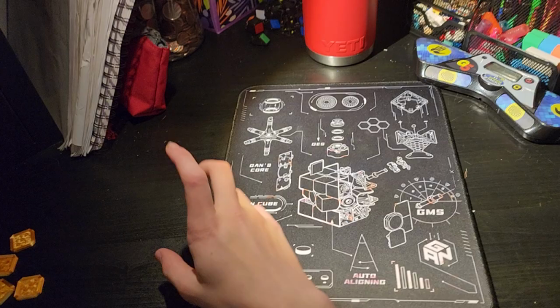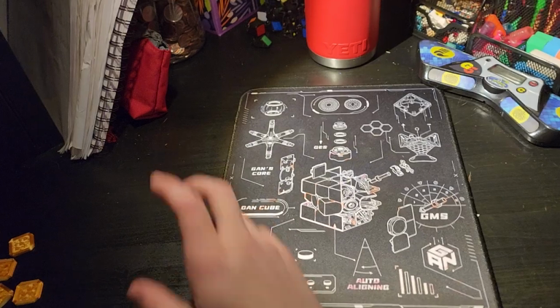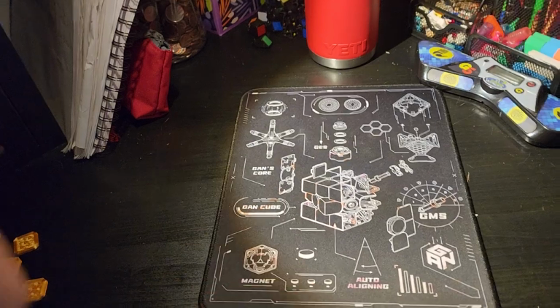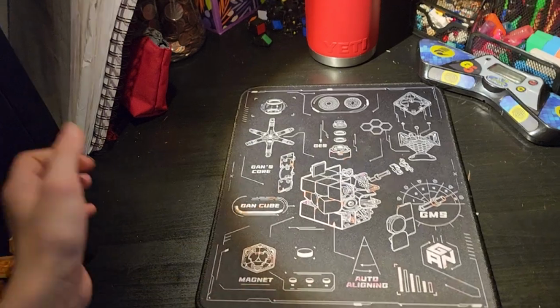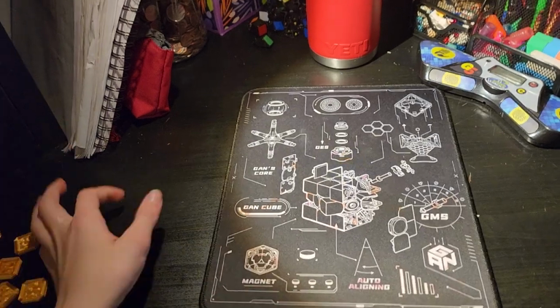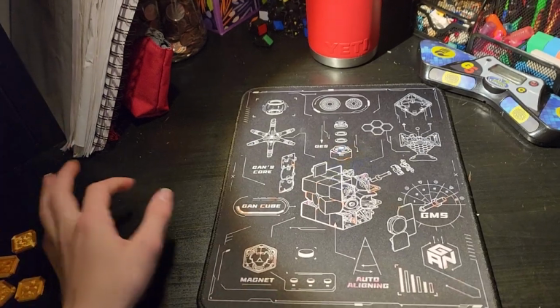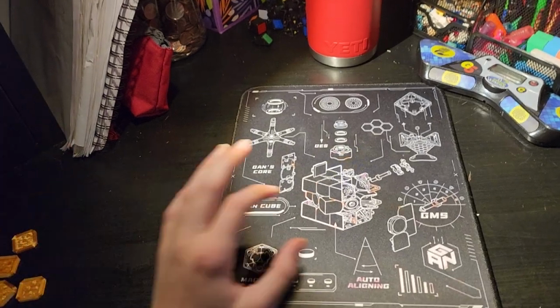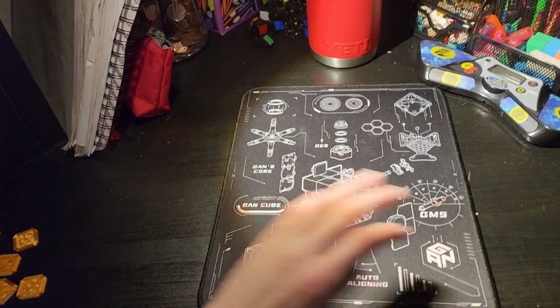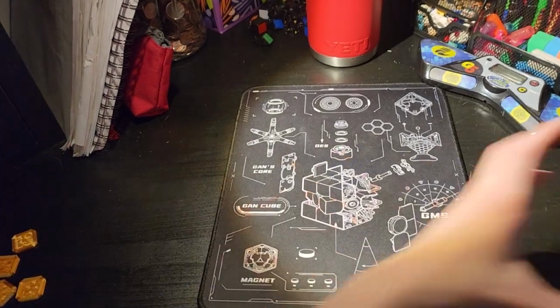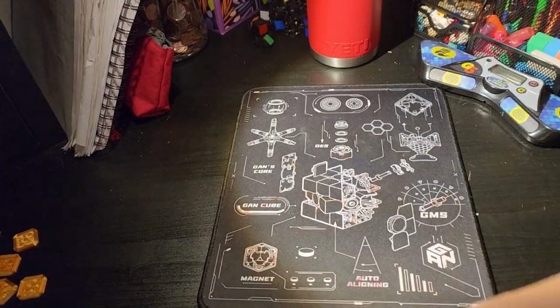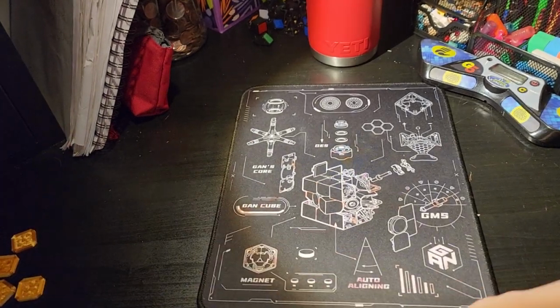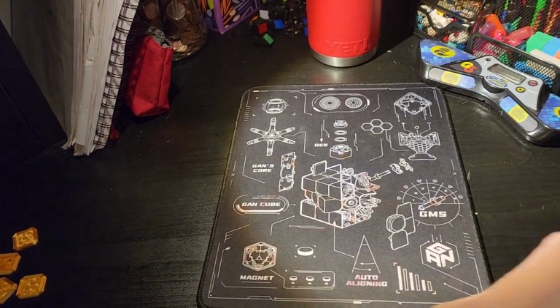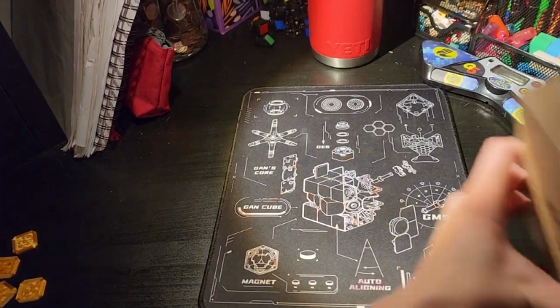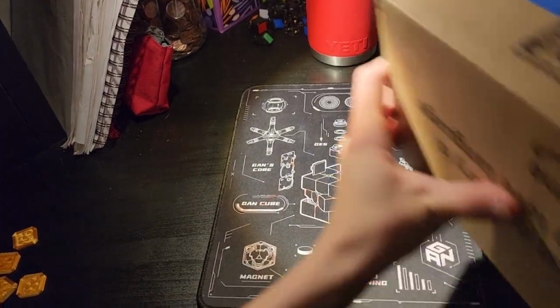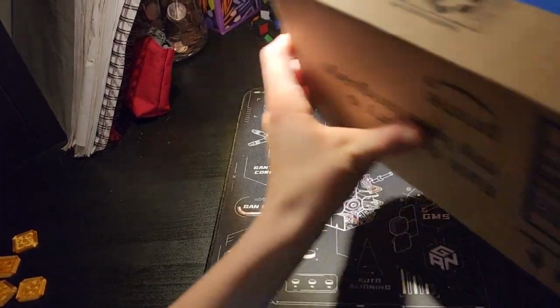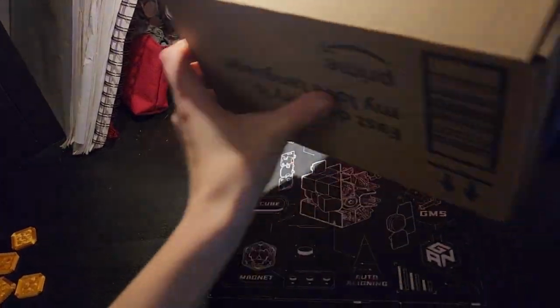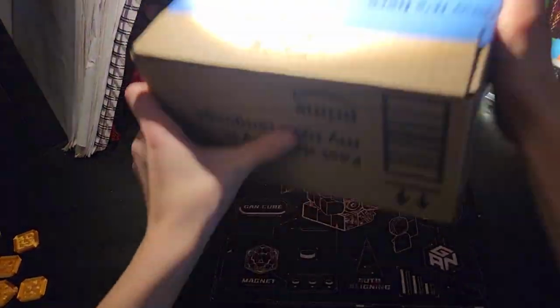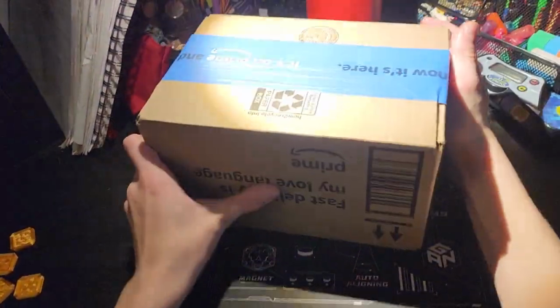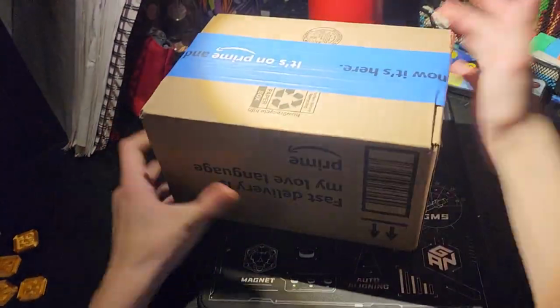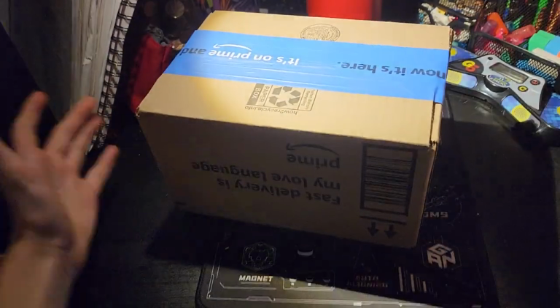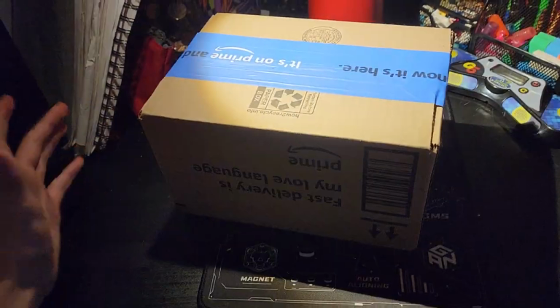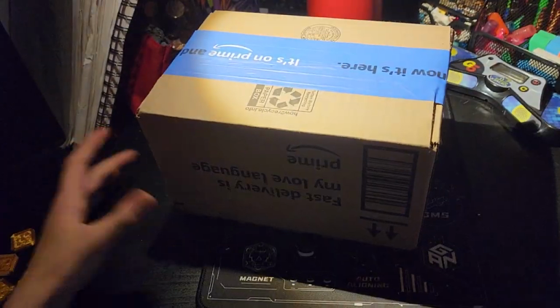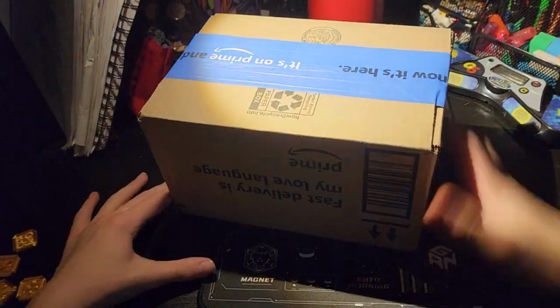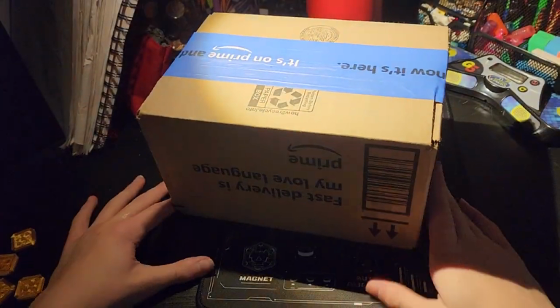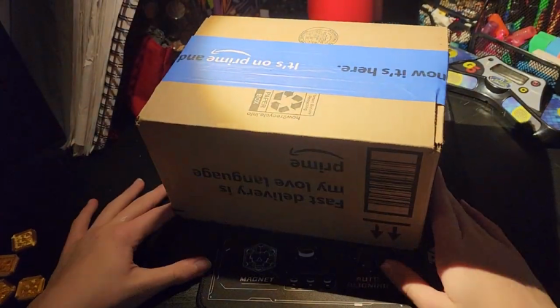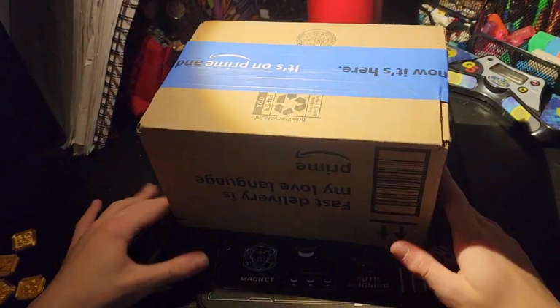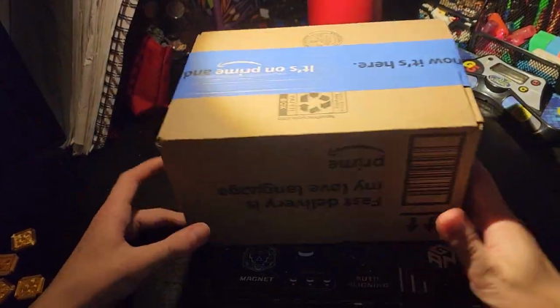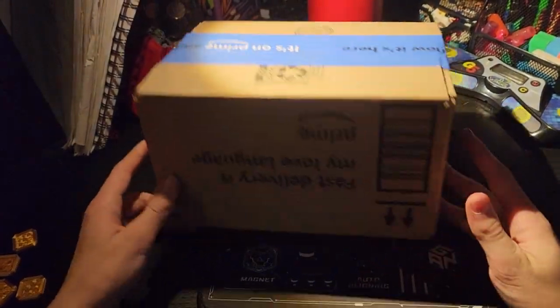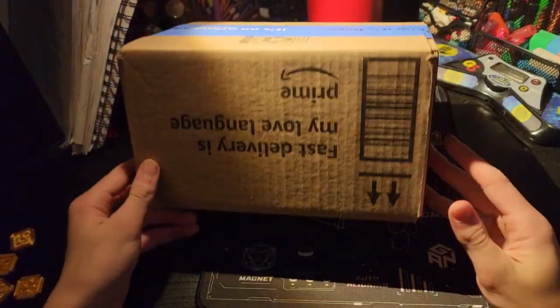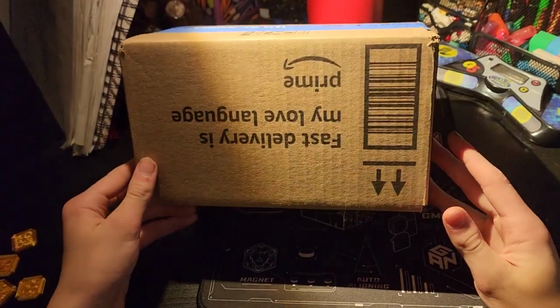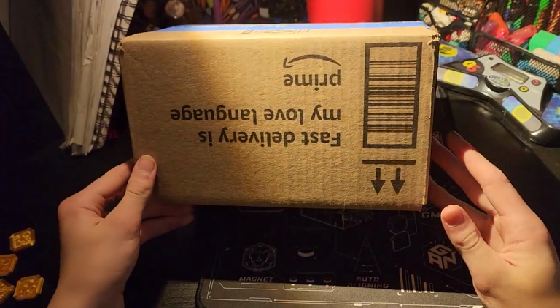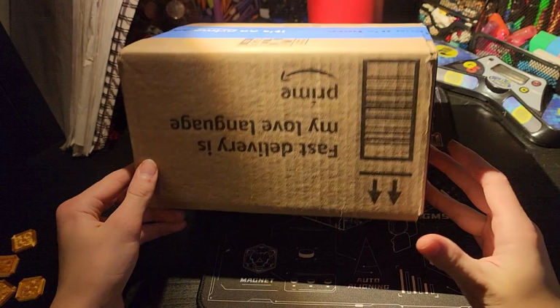Today we're going to be unboxing the camera. Hooray!